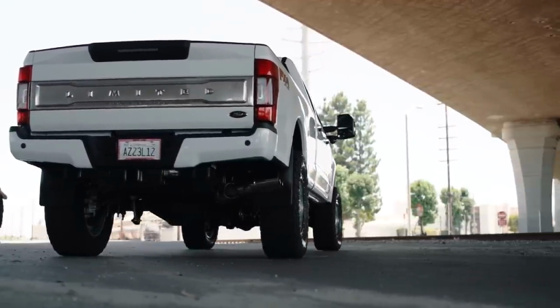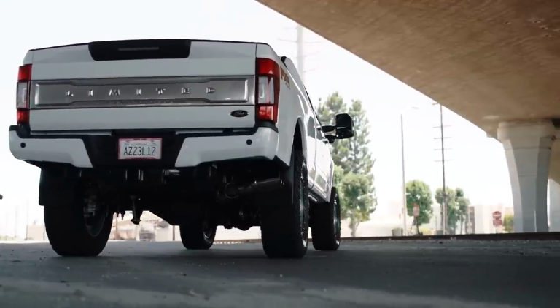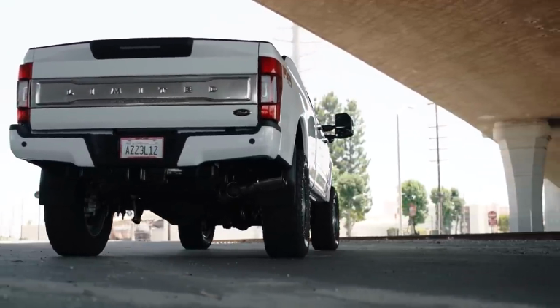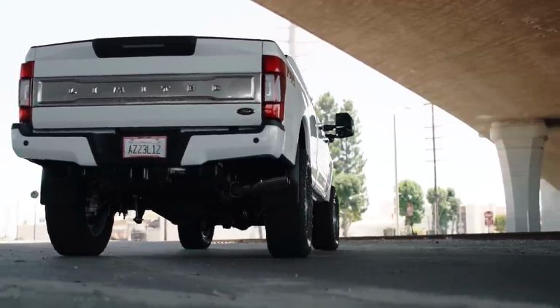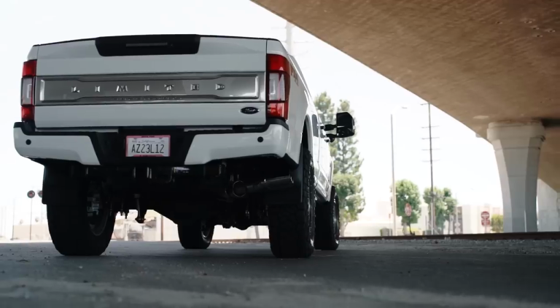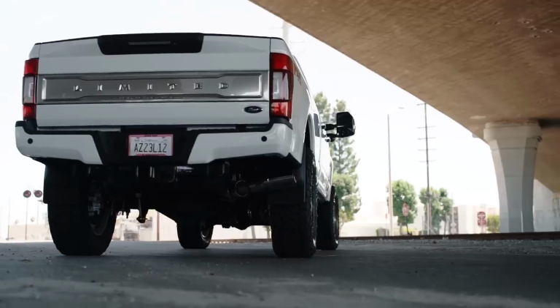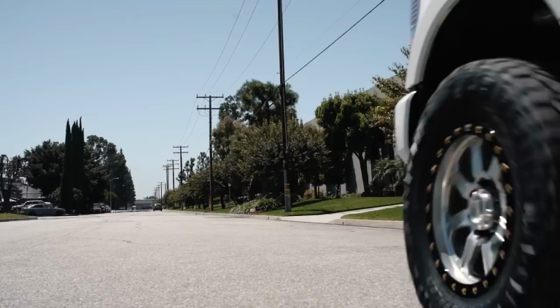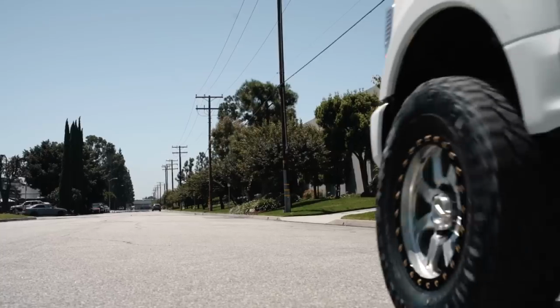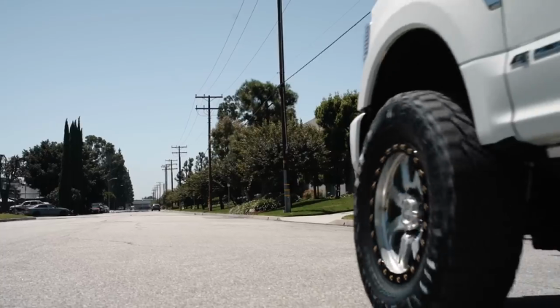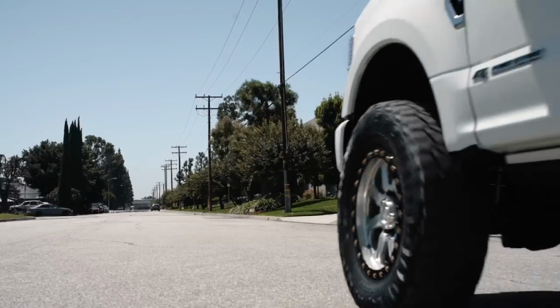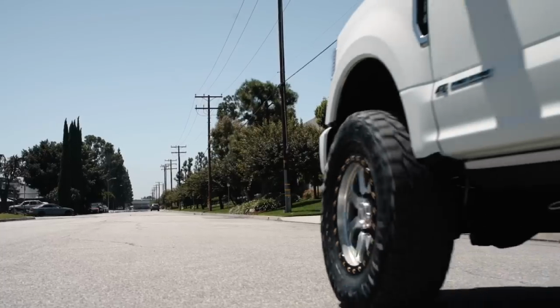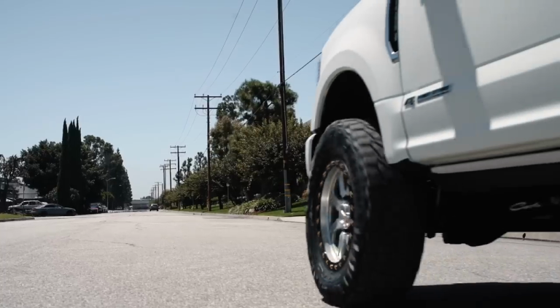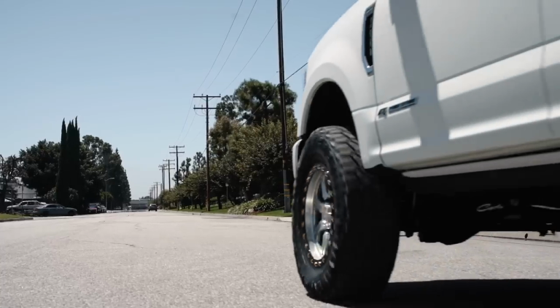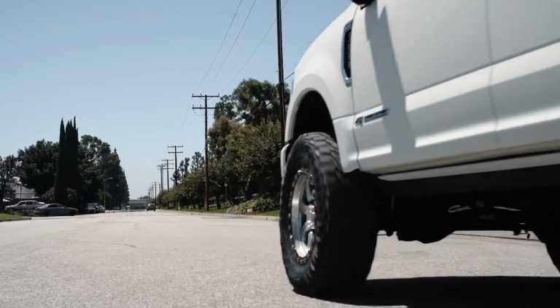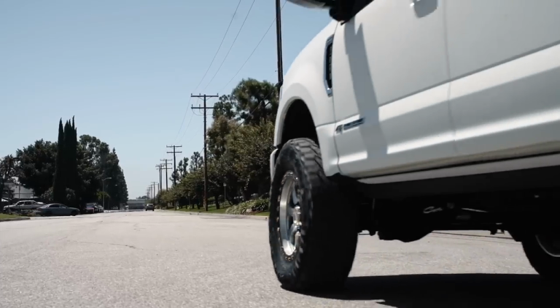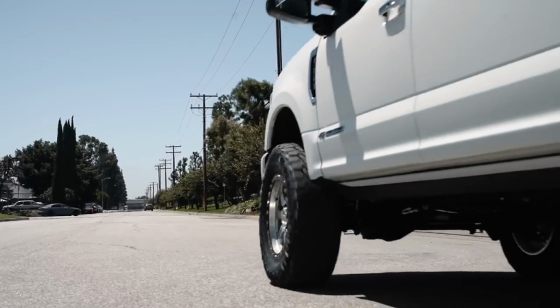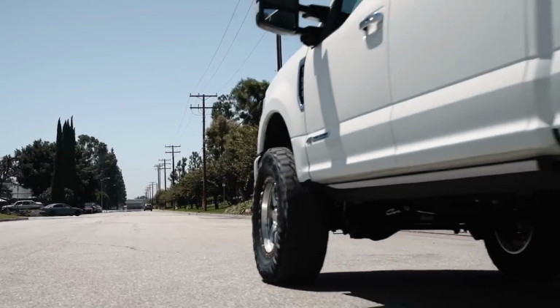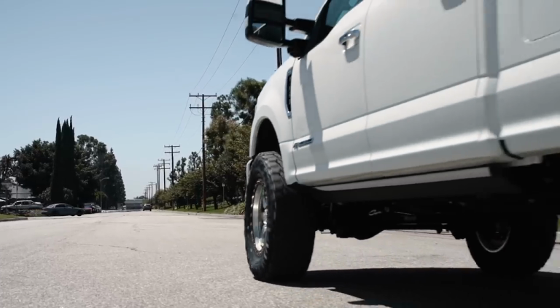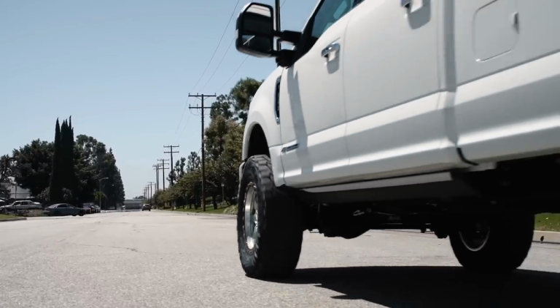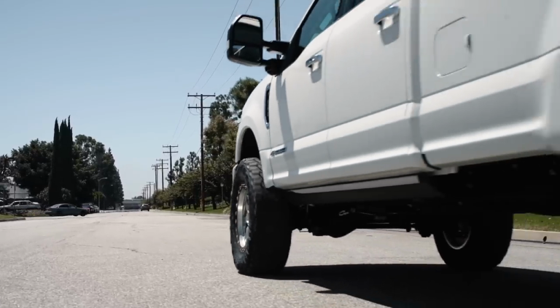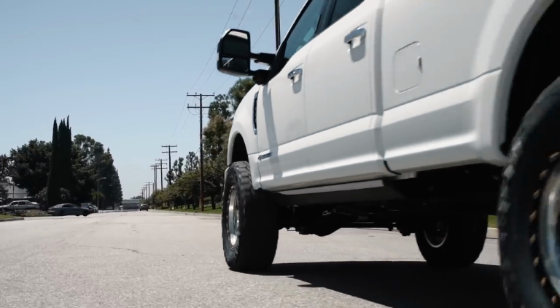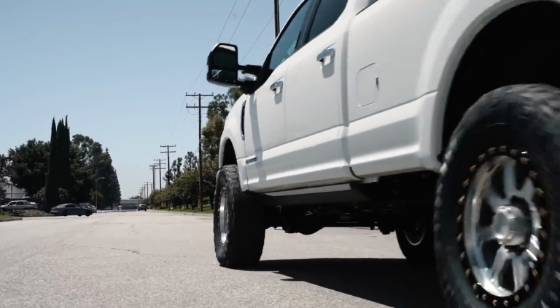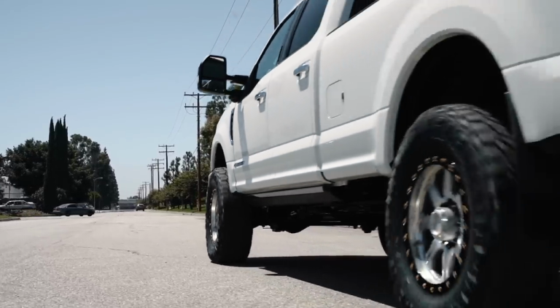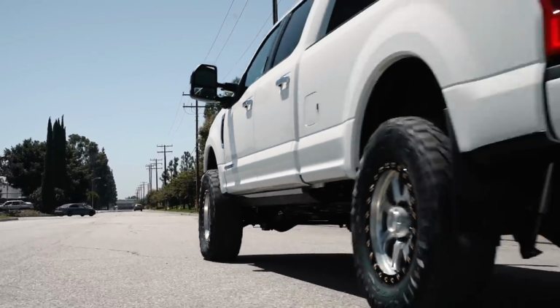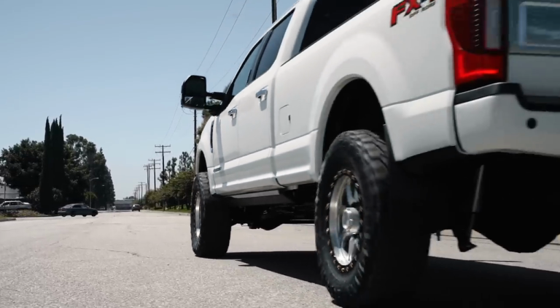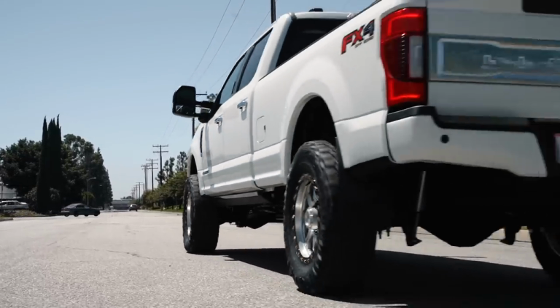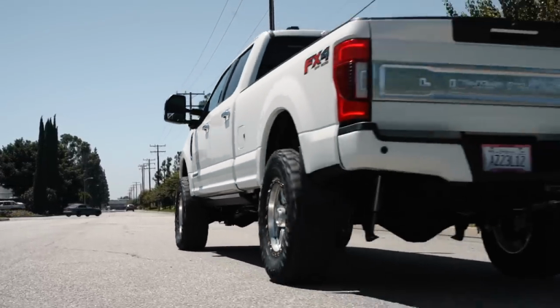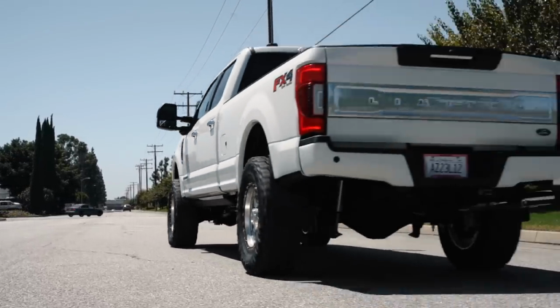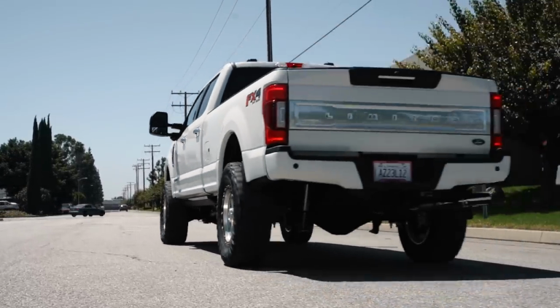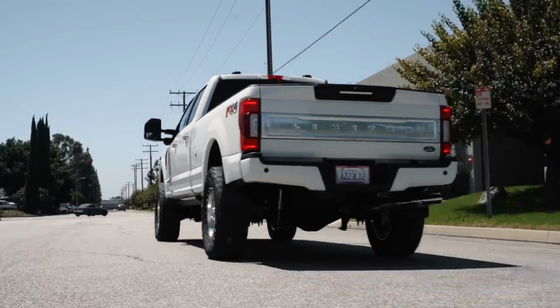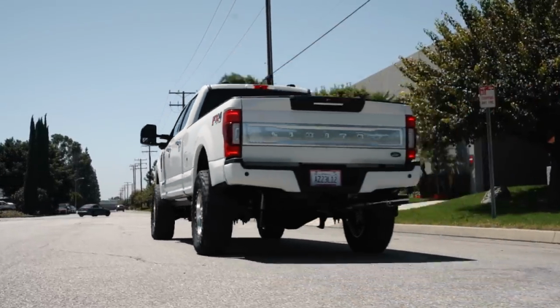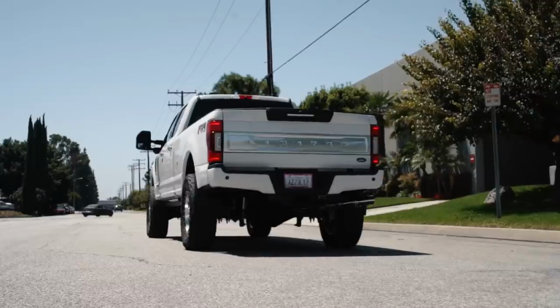He can get to his destination, unhook his trailer, unhook his boat, let the air out of the bags, and this truck can get out in the dirt and have some fun.